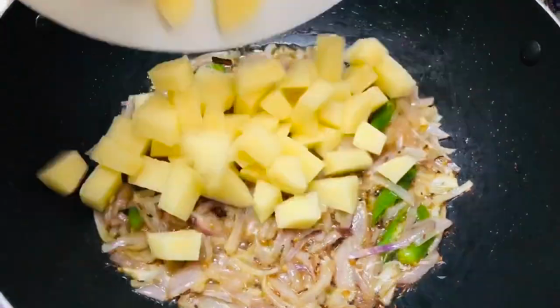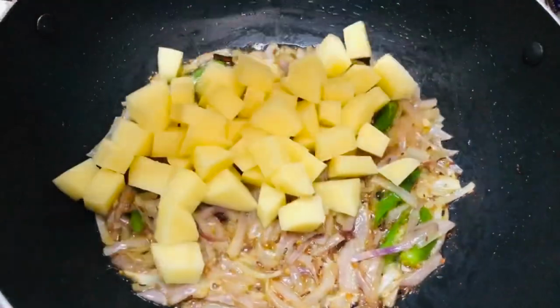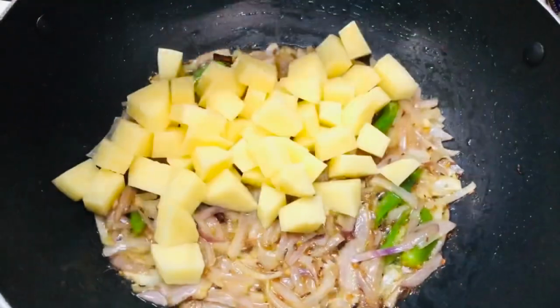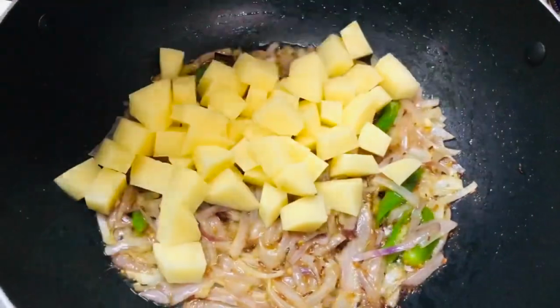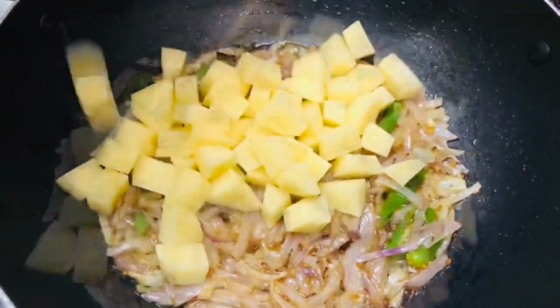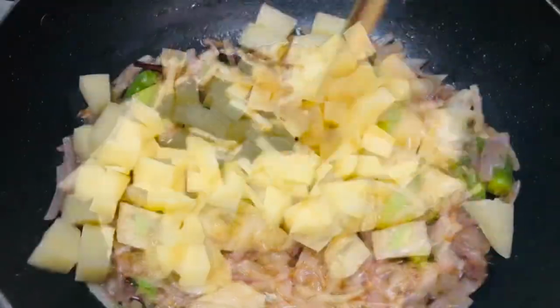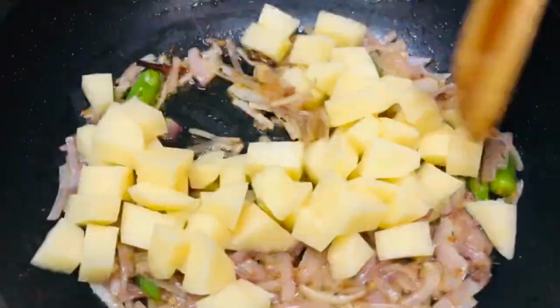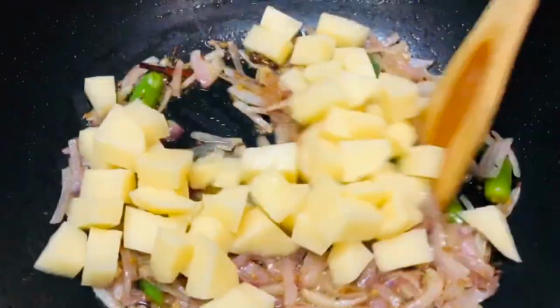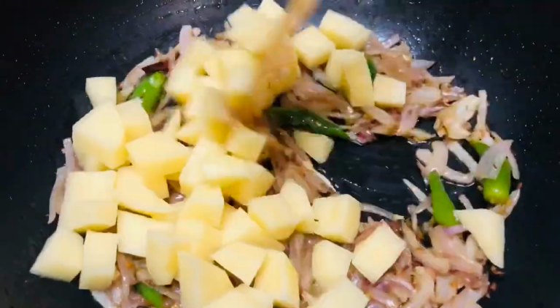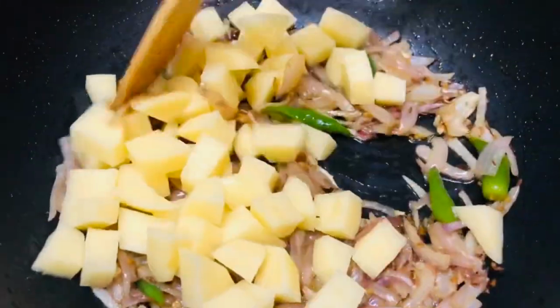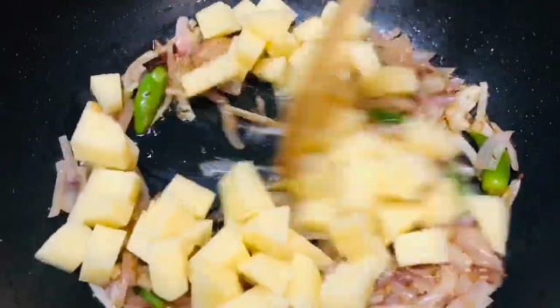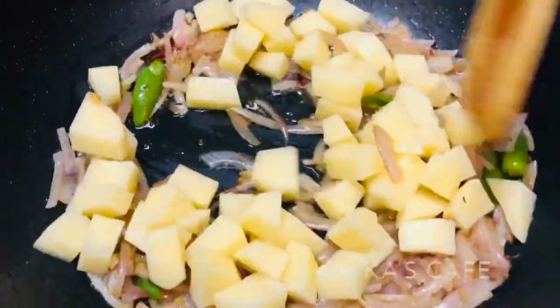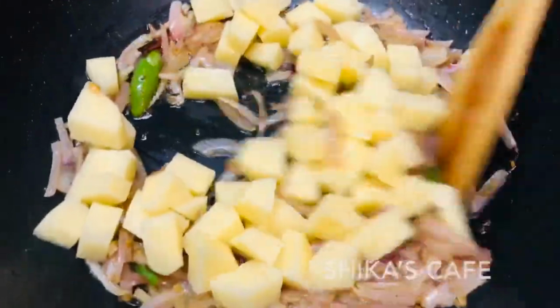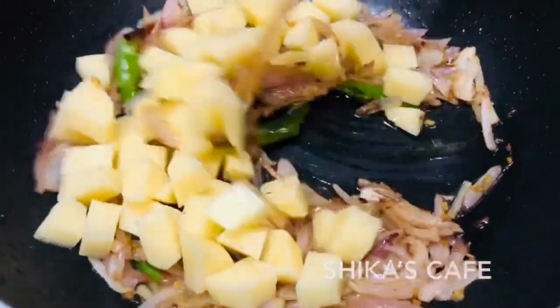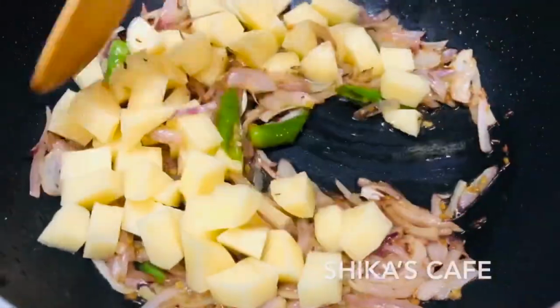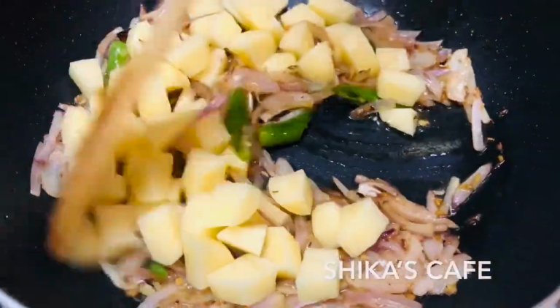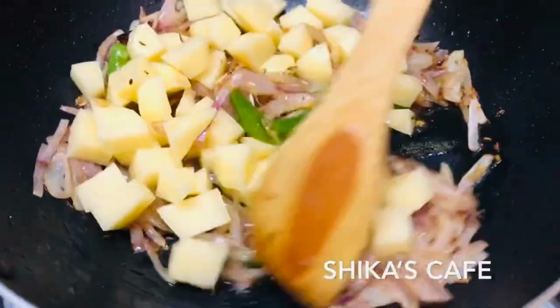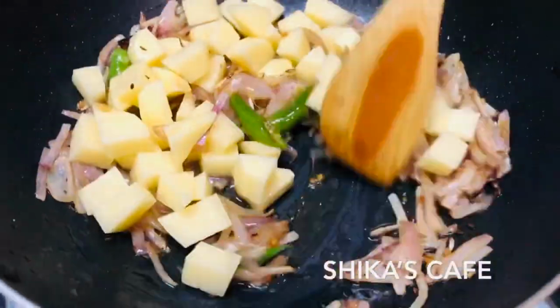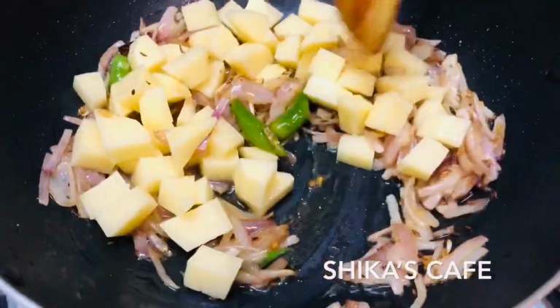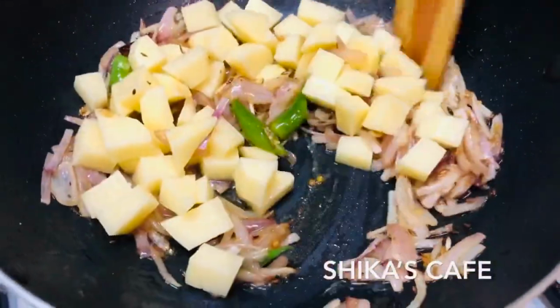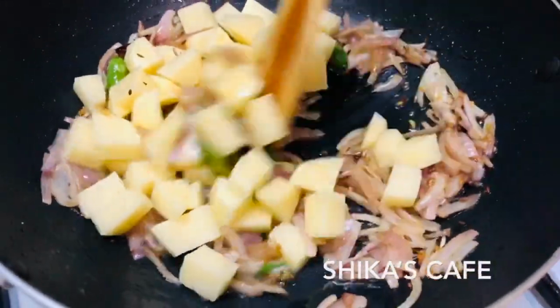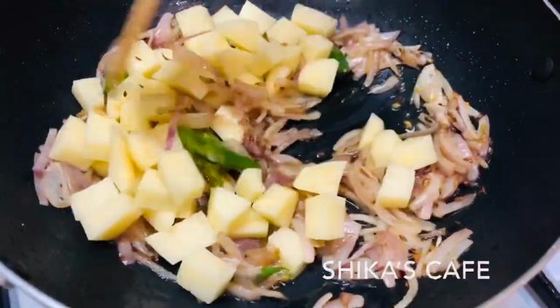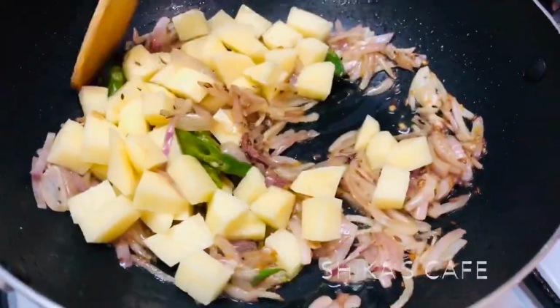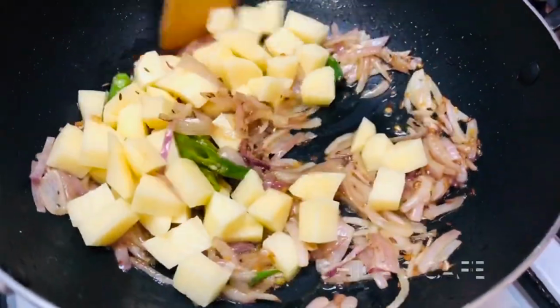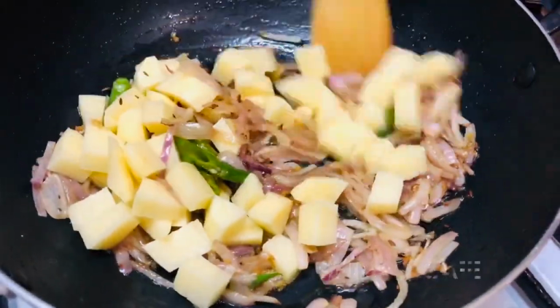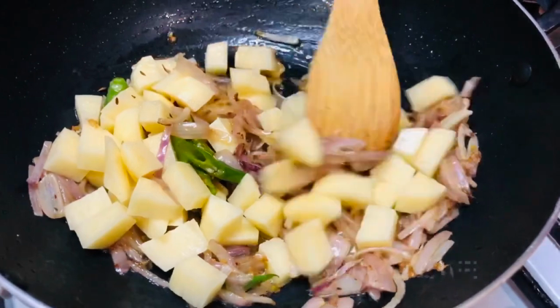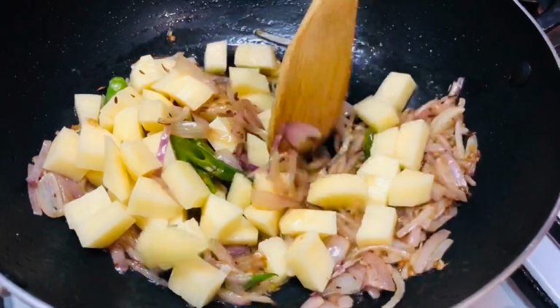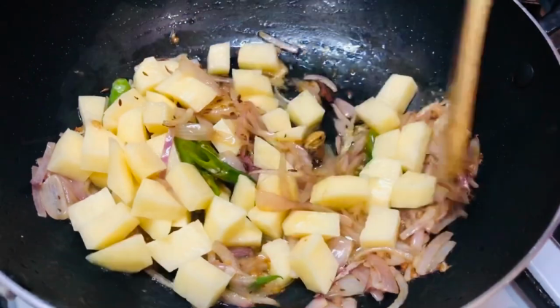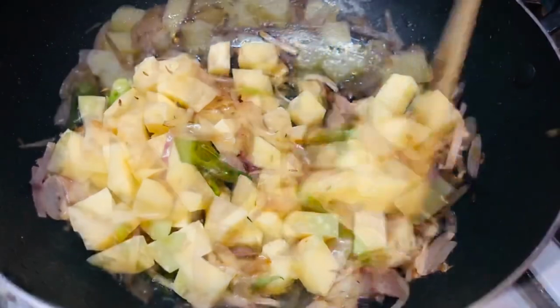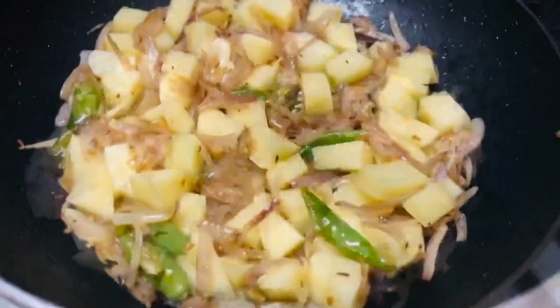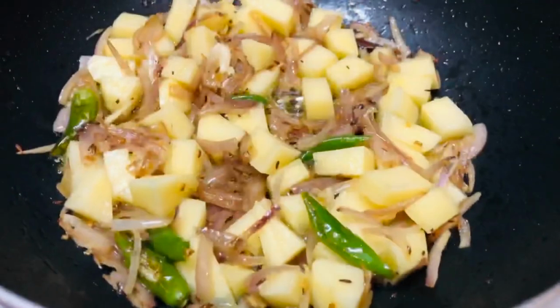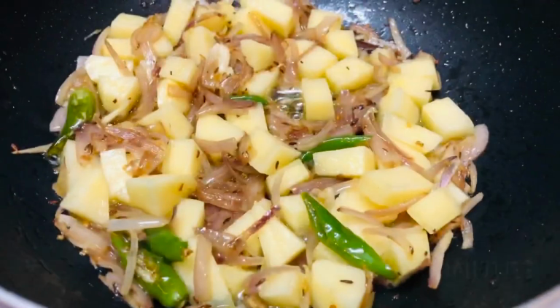Do not fry first. After lowering the flame, fry the powder for 1-2 minutes.